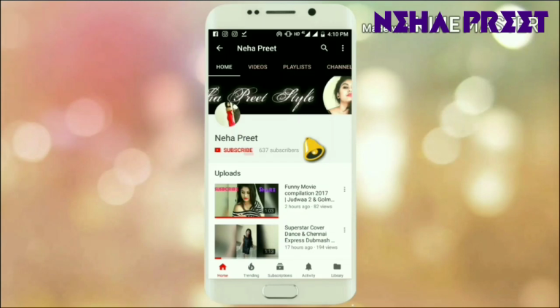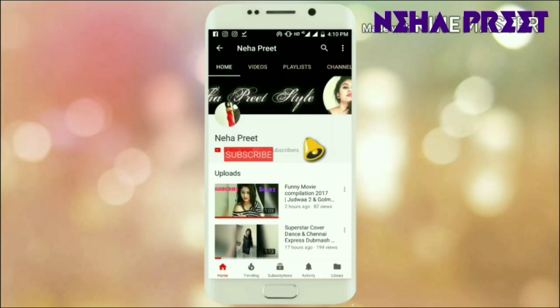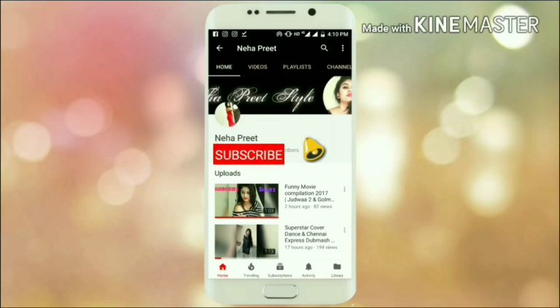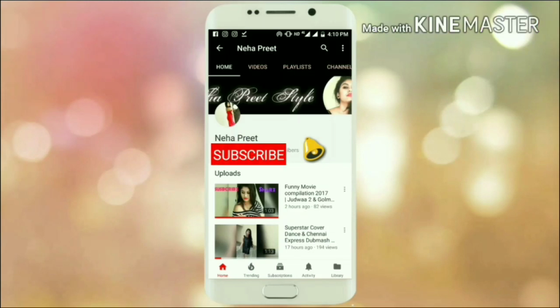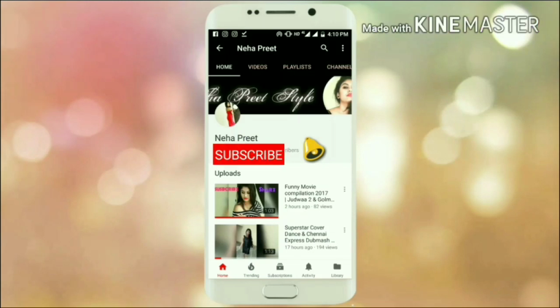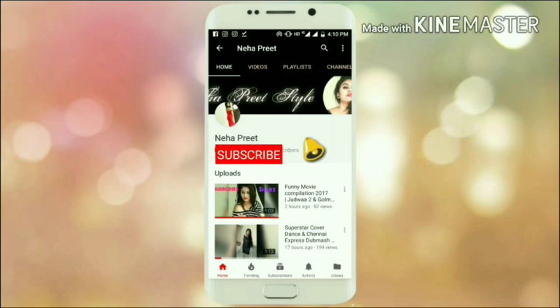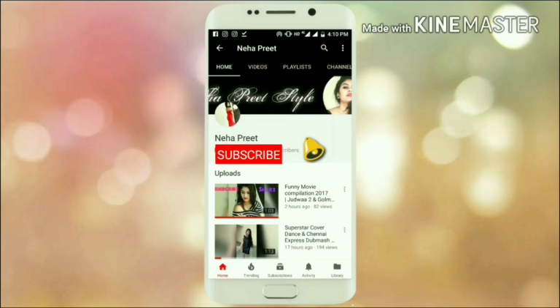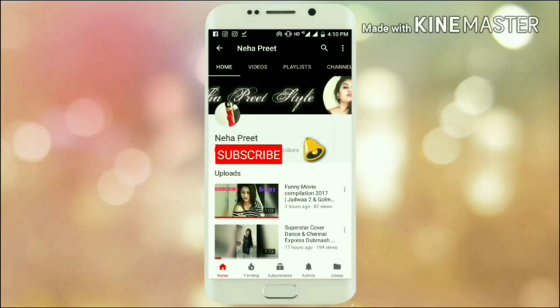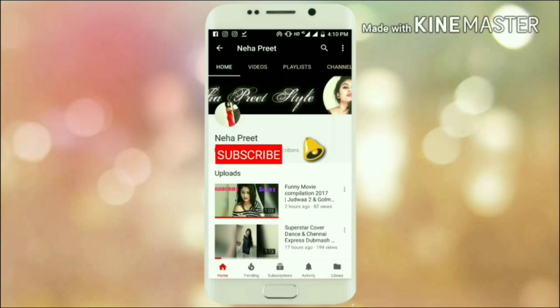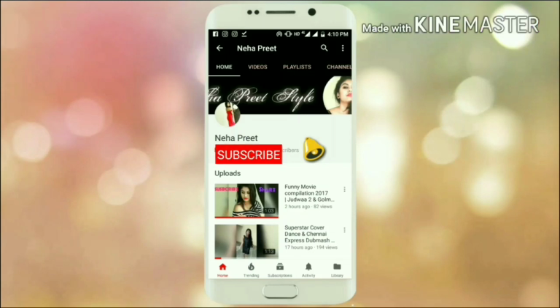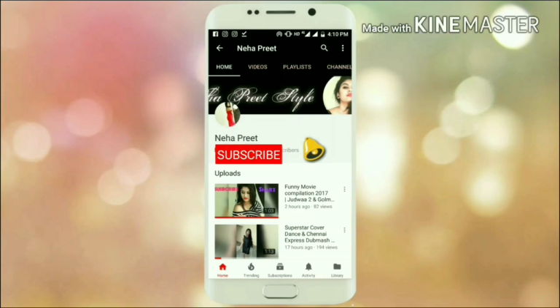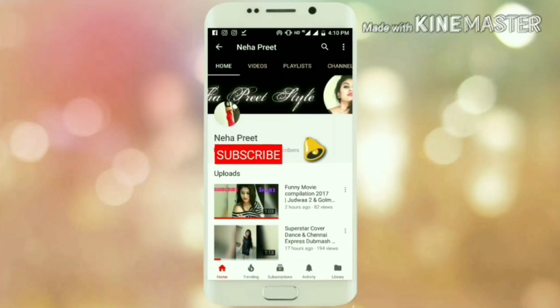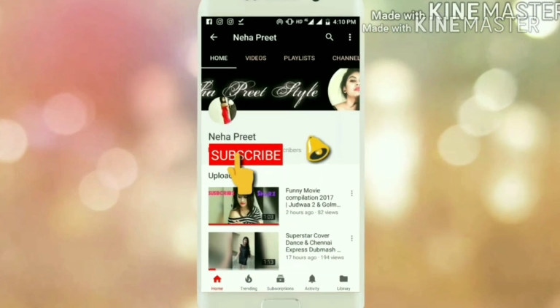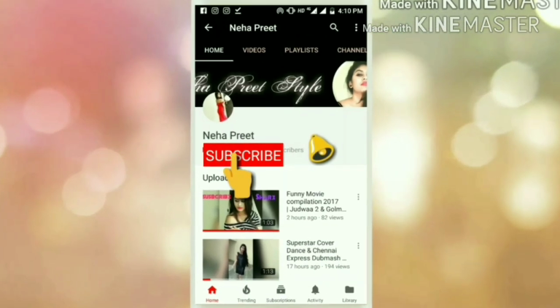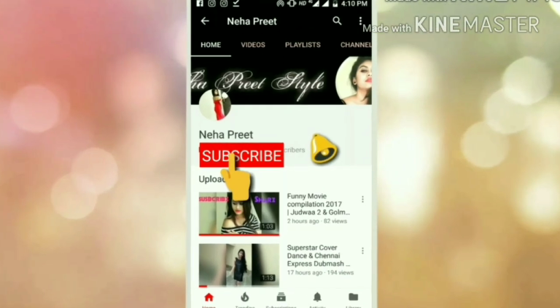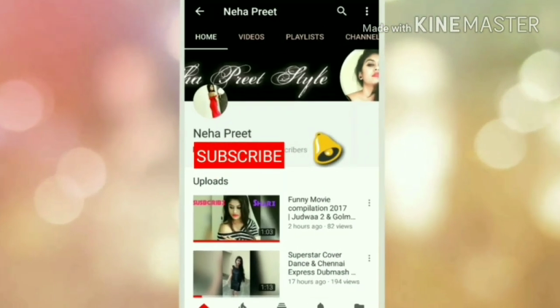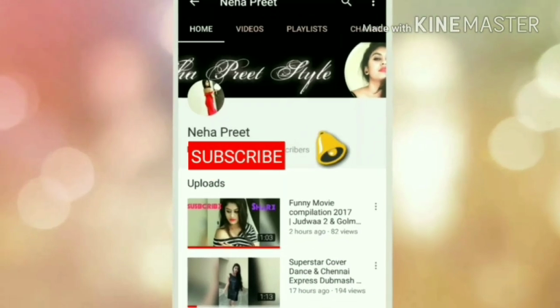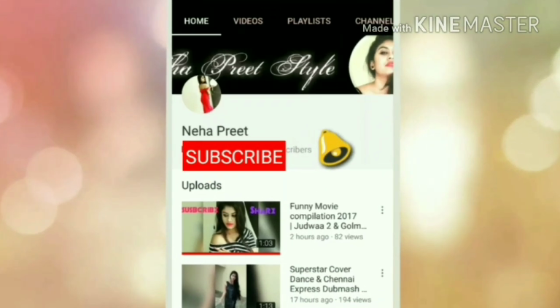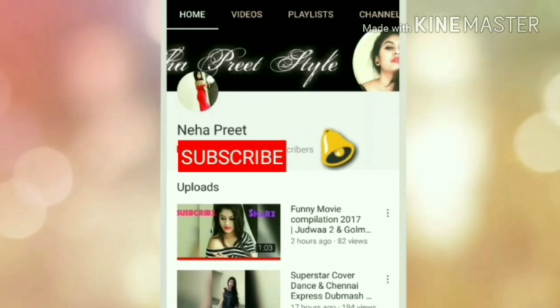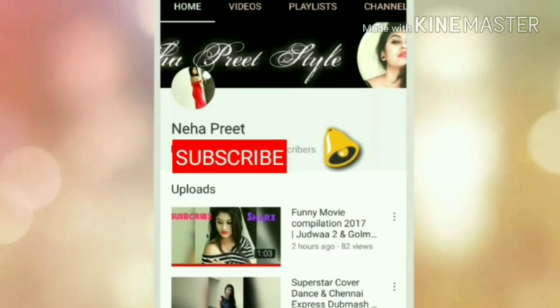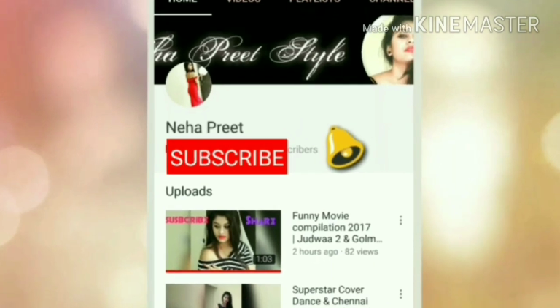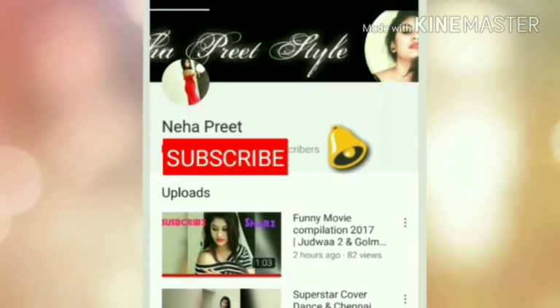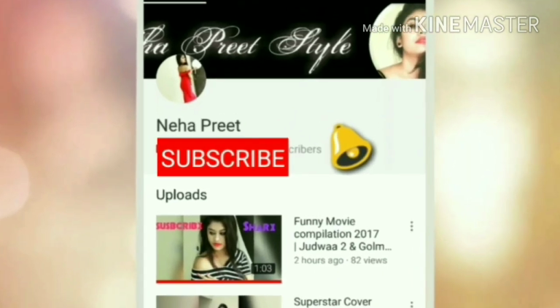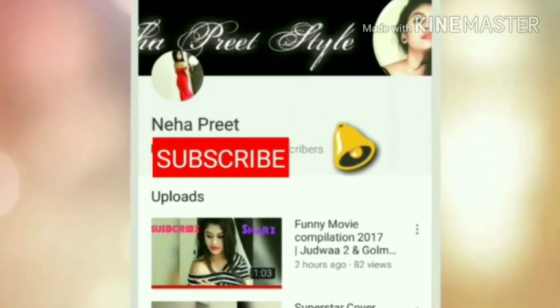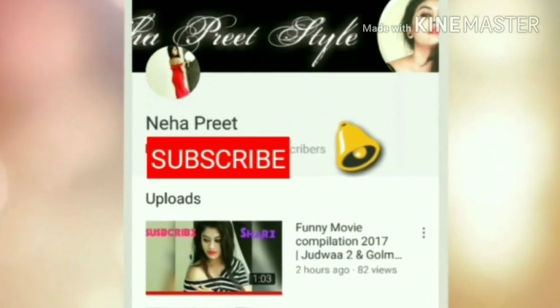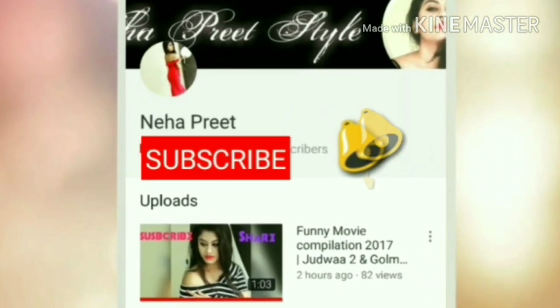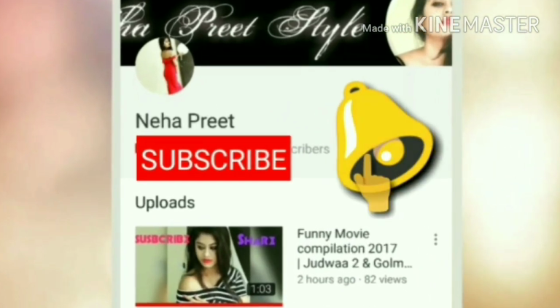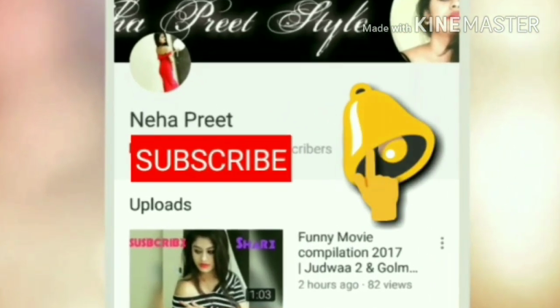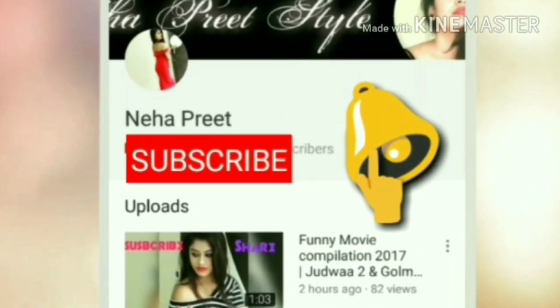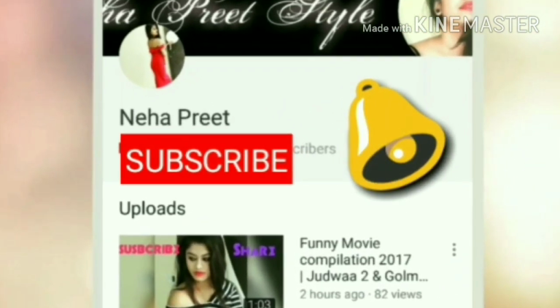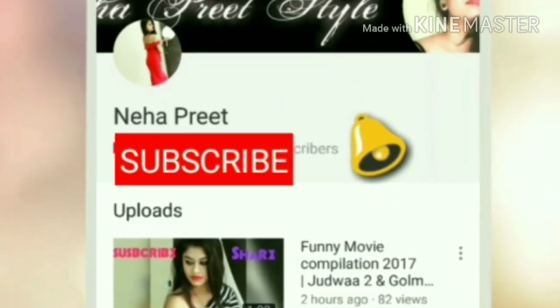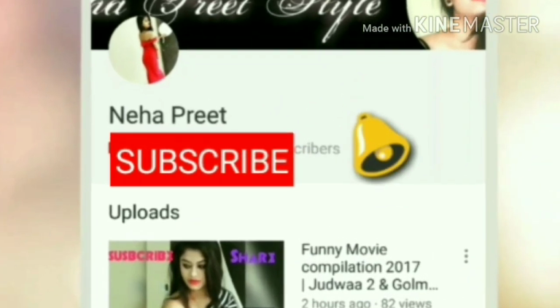Subscribe to my channel Neha Preet. It's free to subscribe — hit the bell icon and never miss my video.